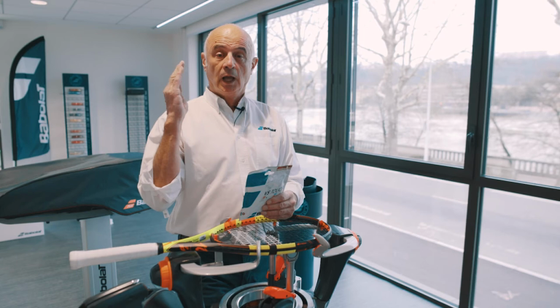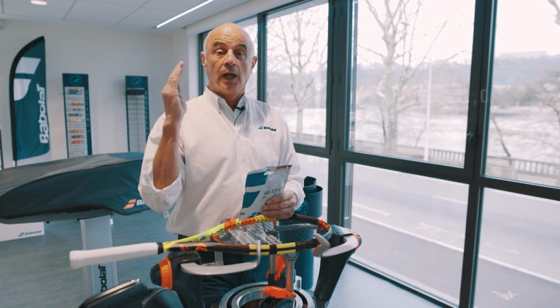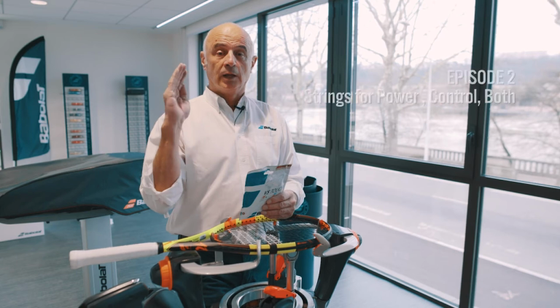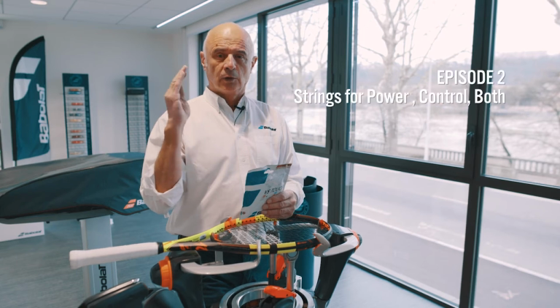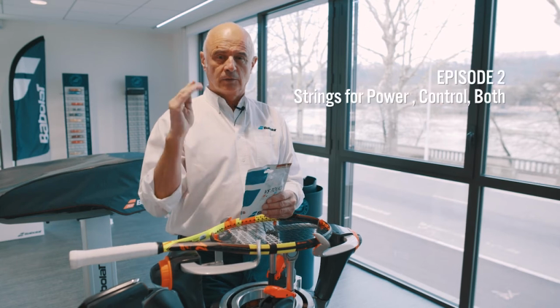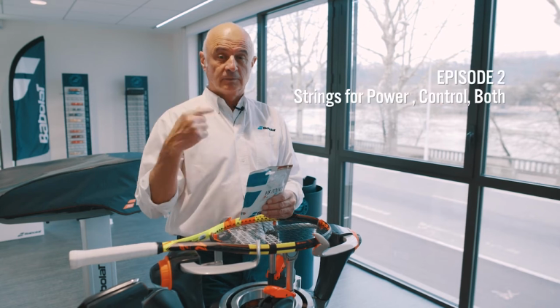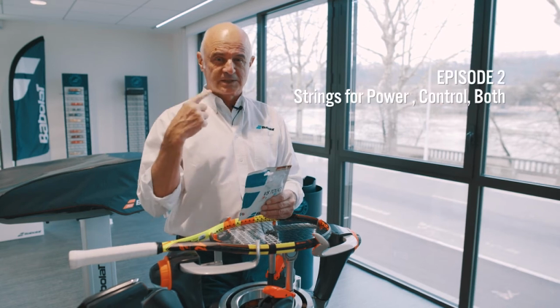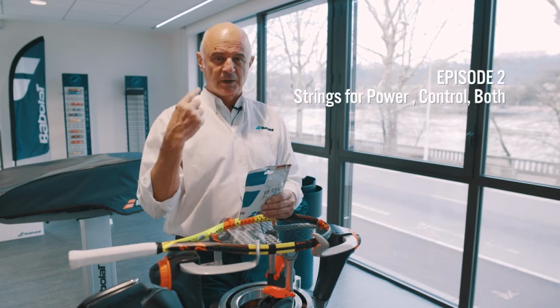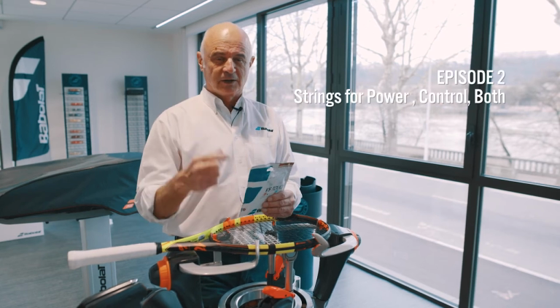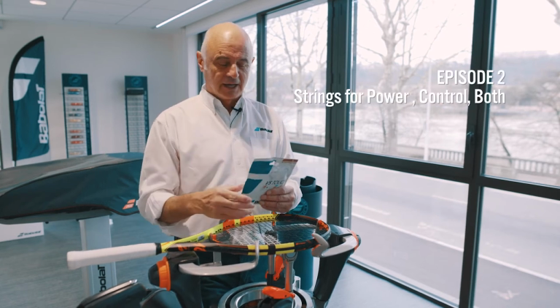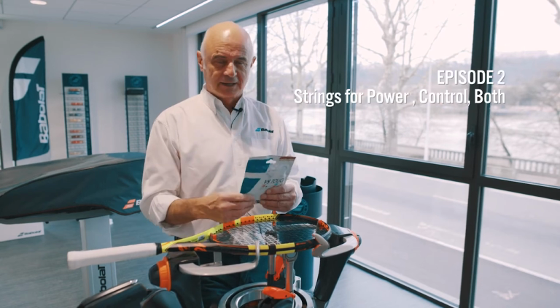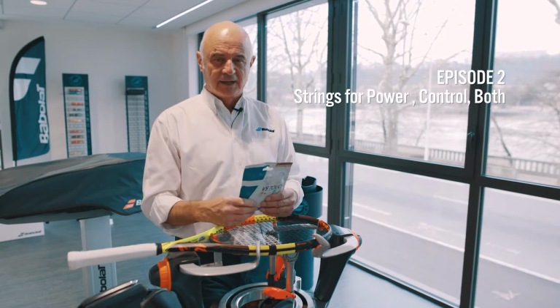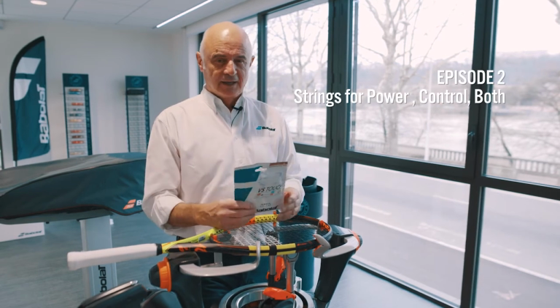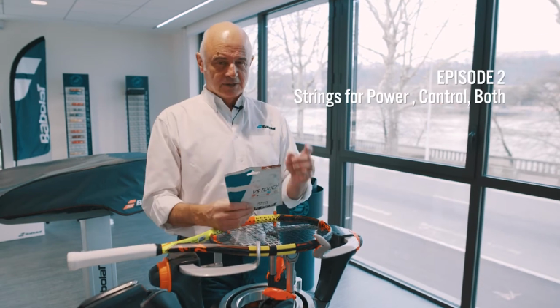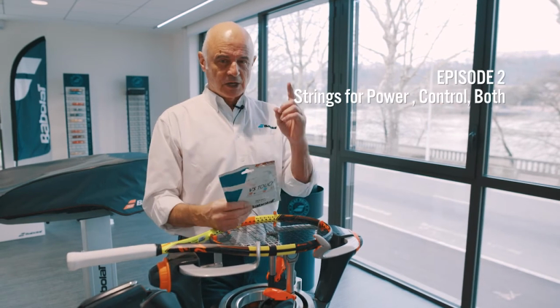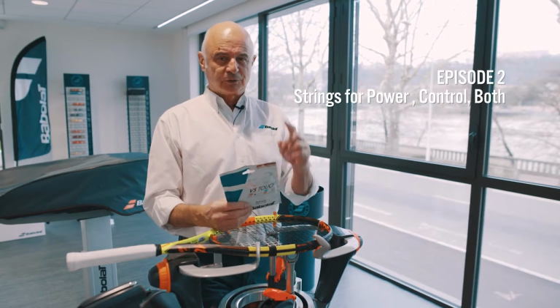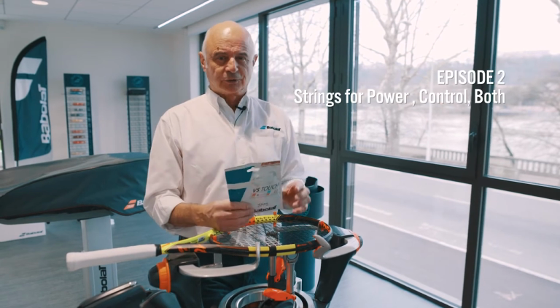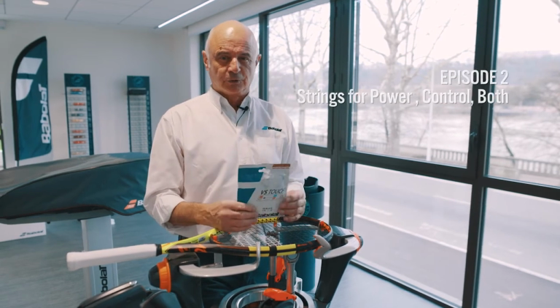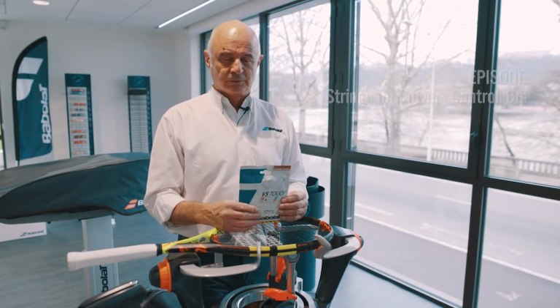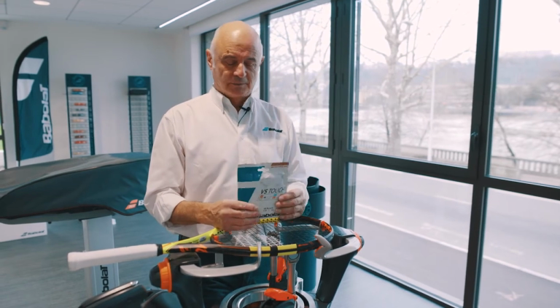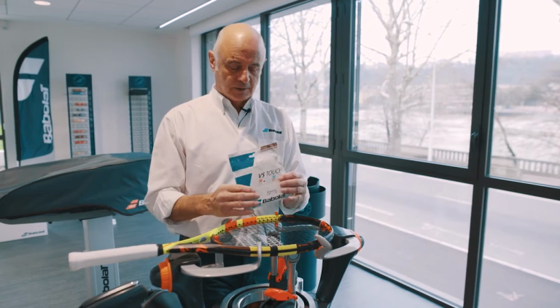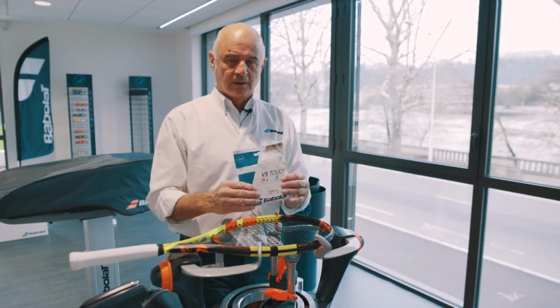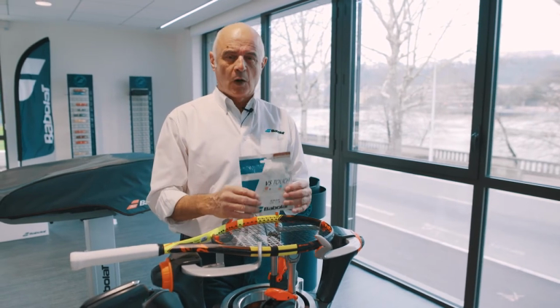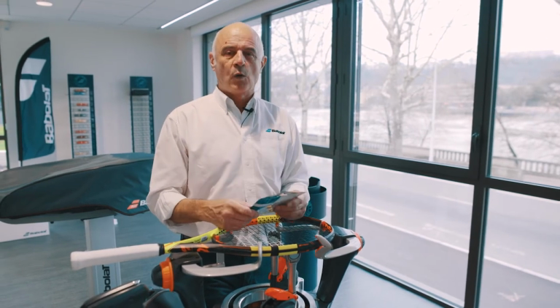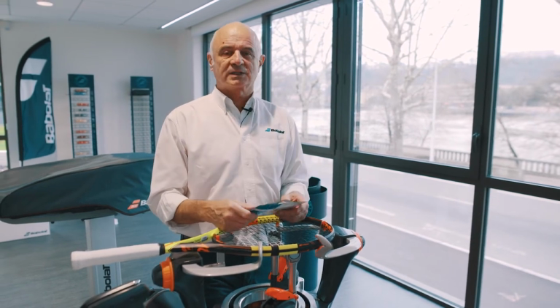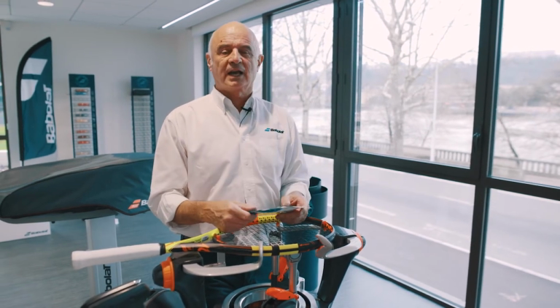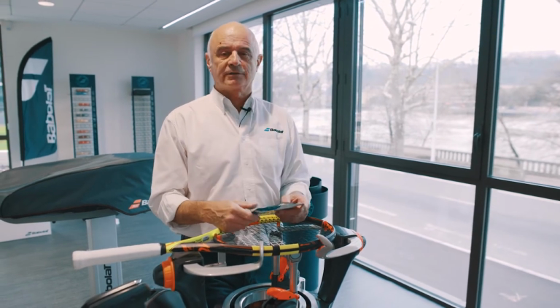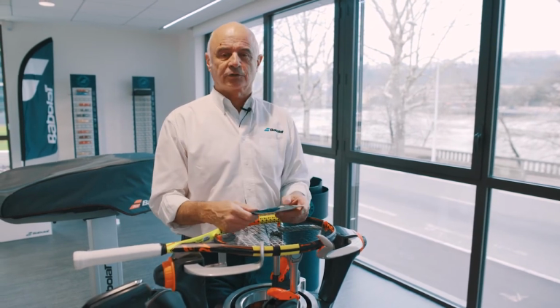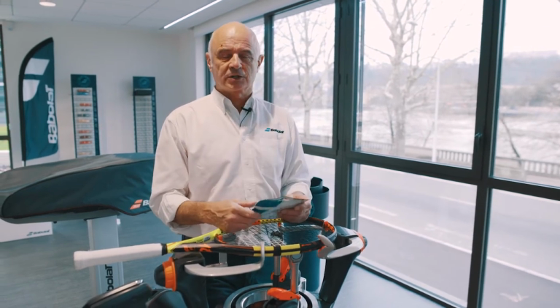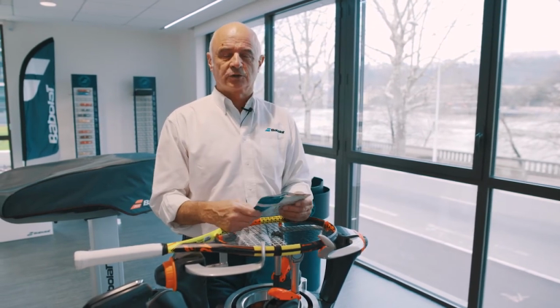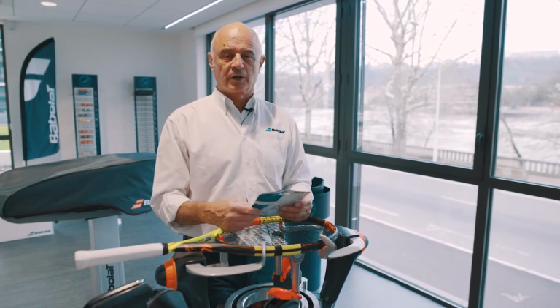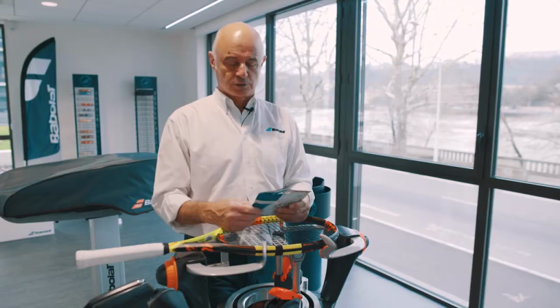Hello, that's me again. Chapter 2. What kind of string should I use?